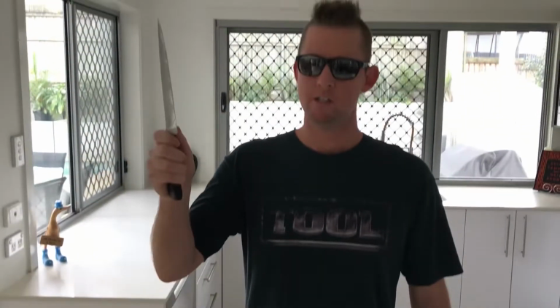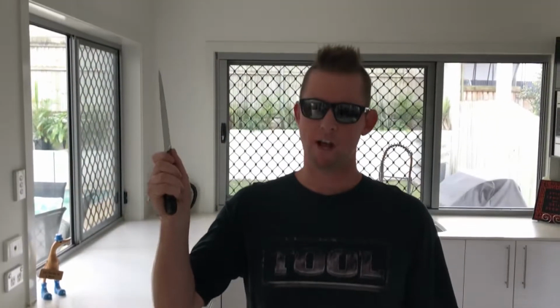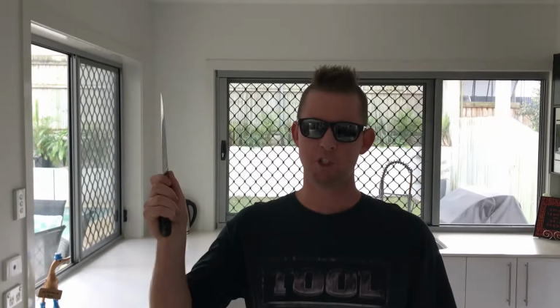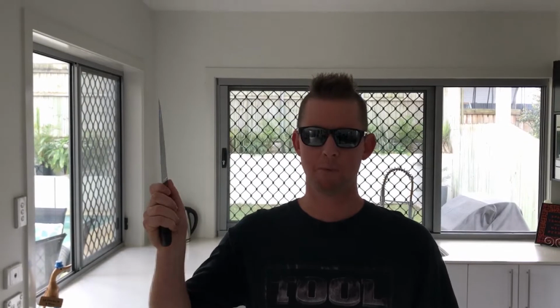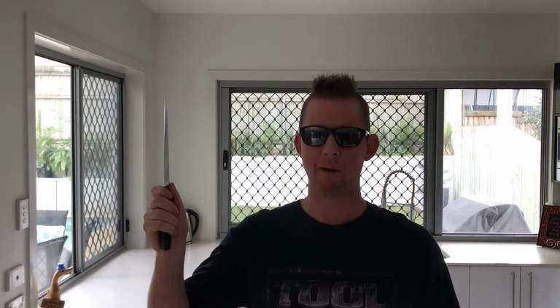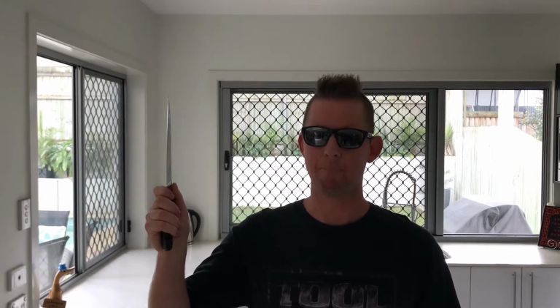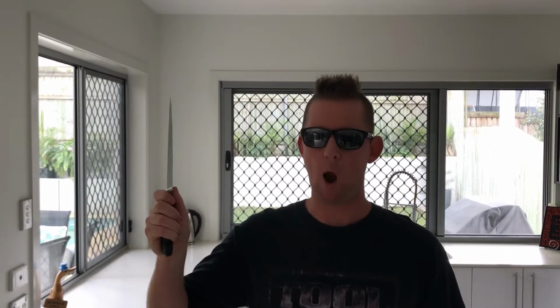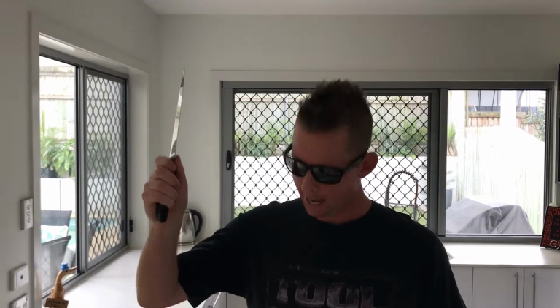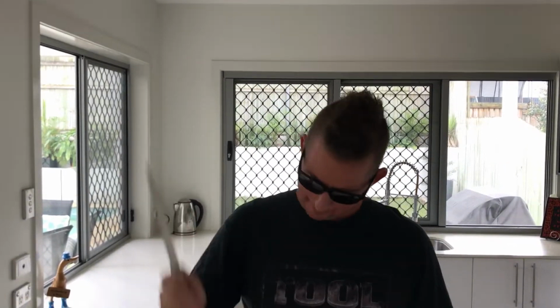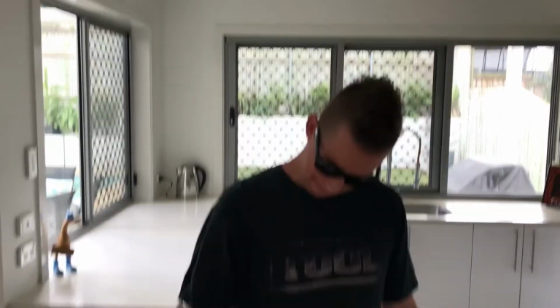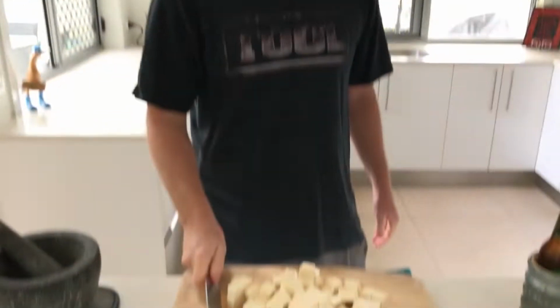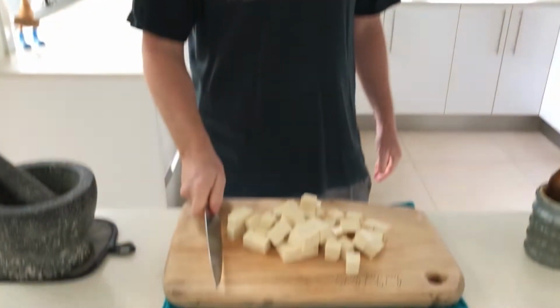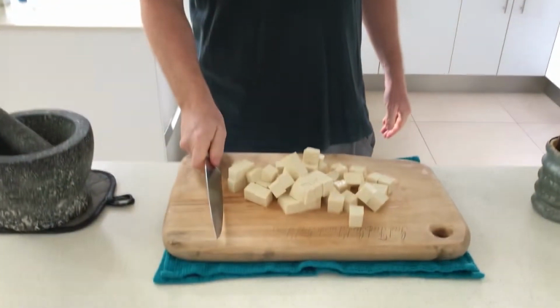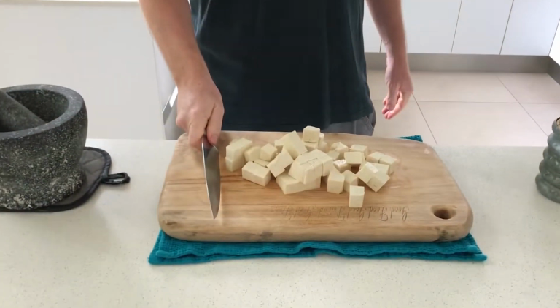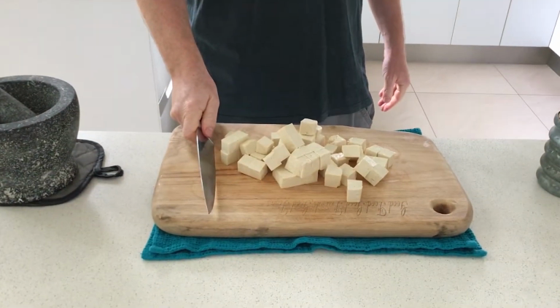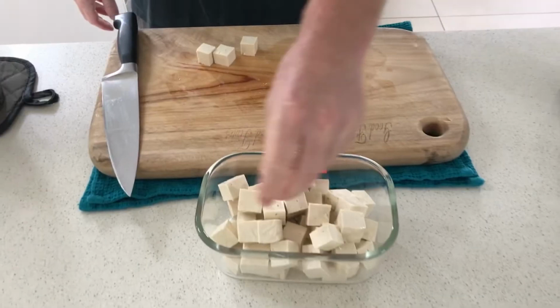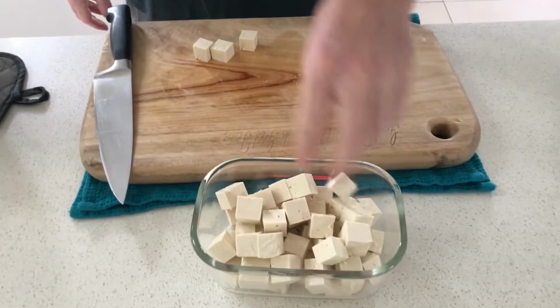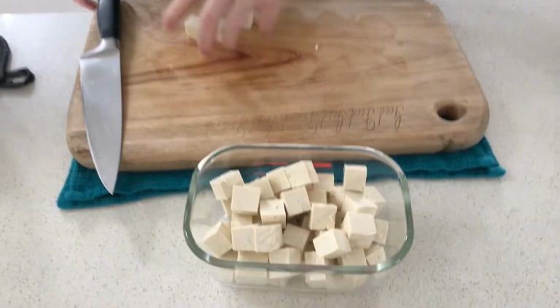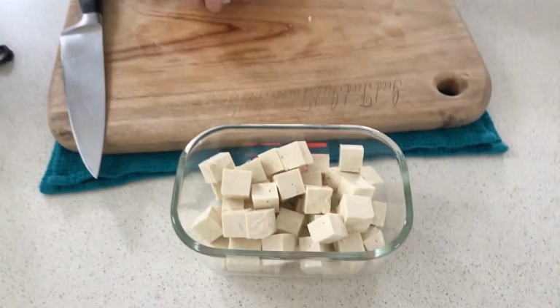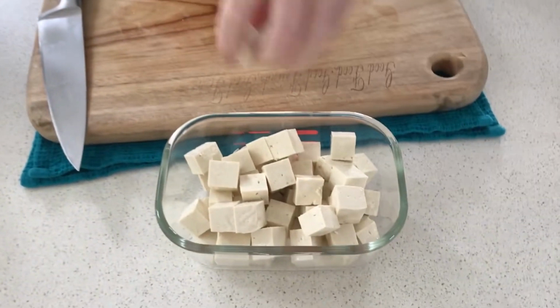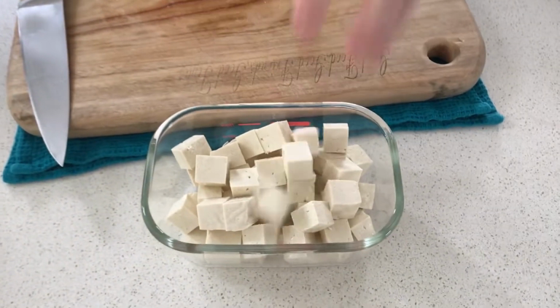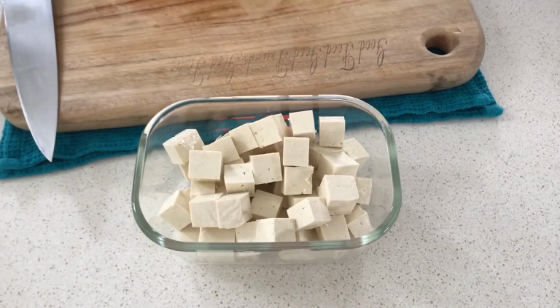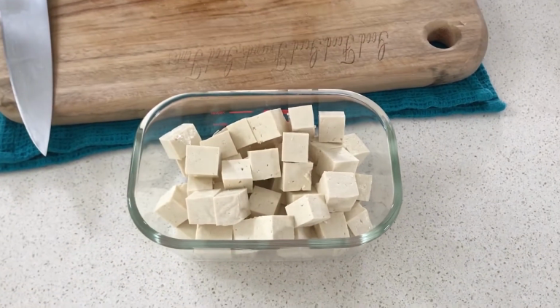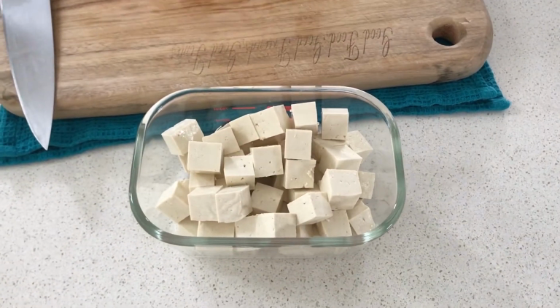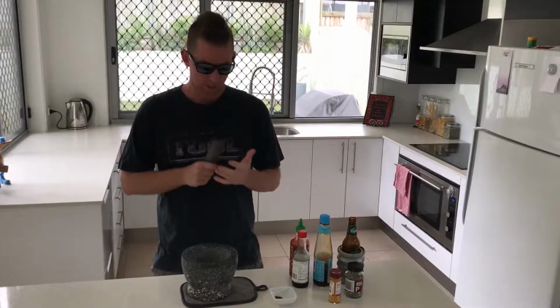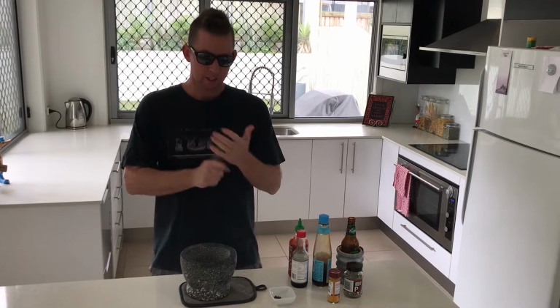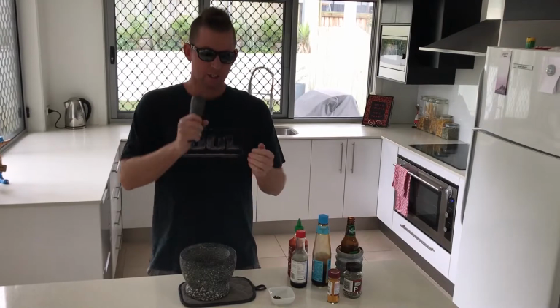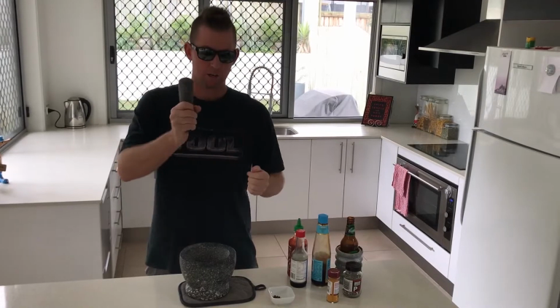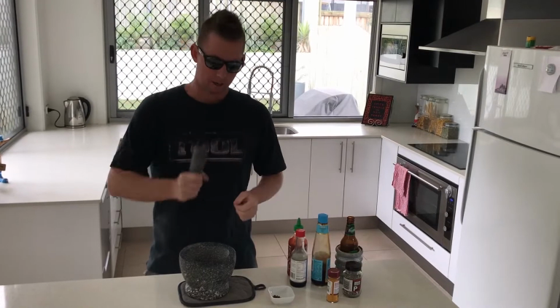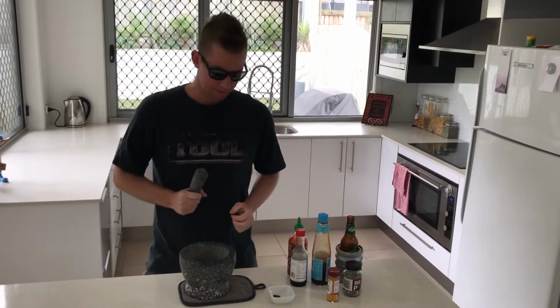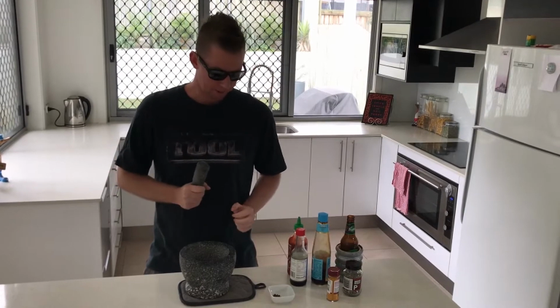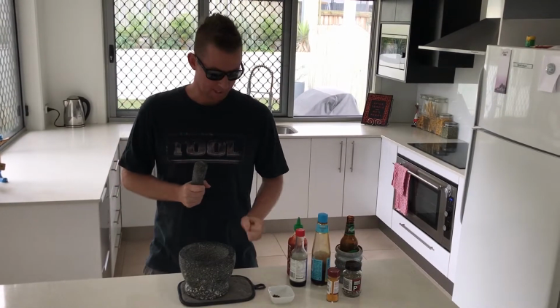Time to cube this bad boy. All right, time to make the marinade.